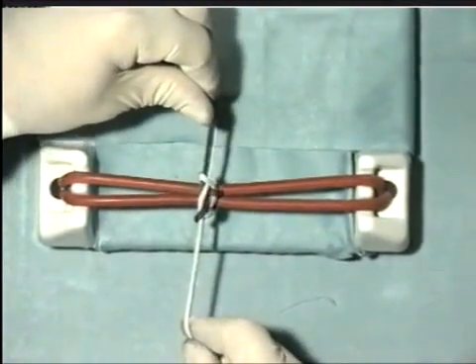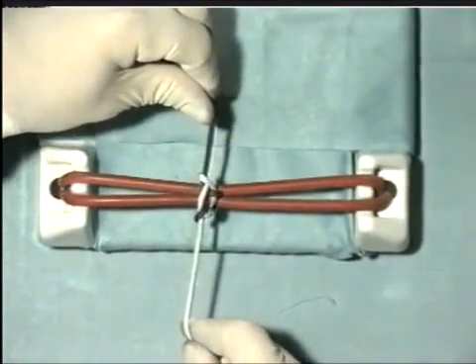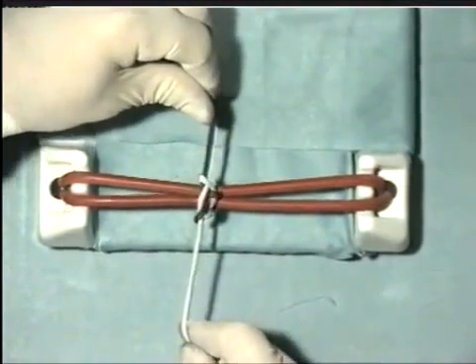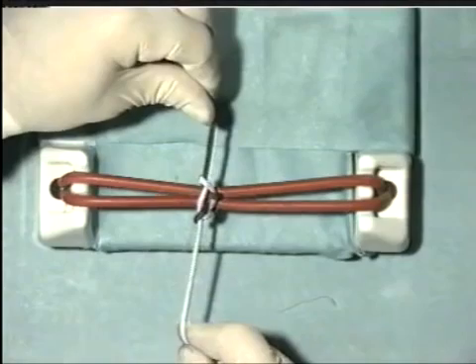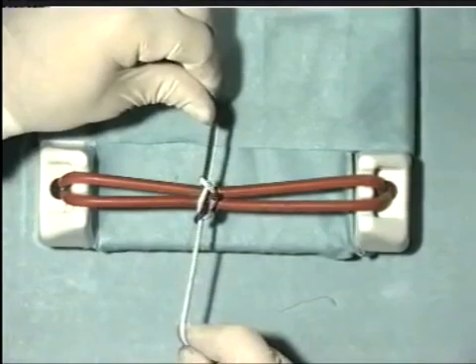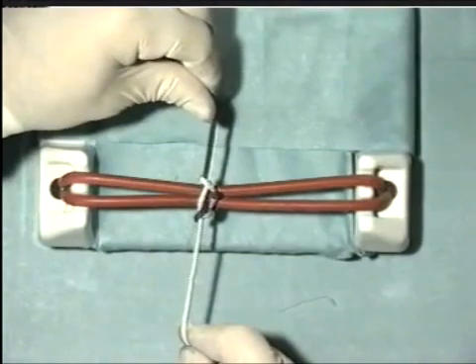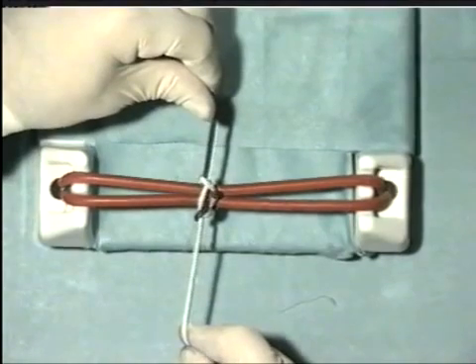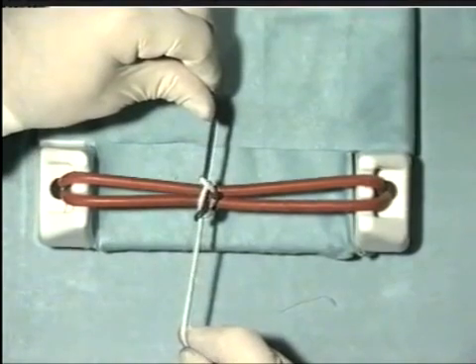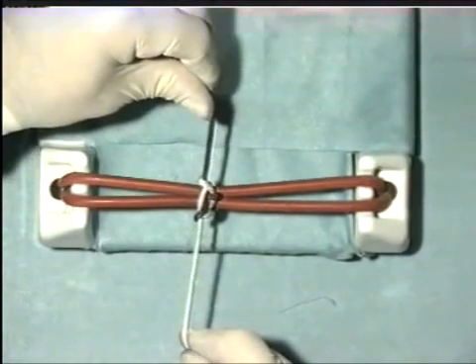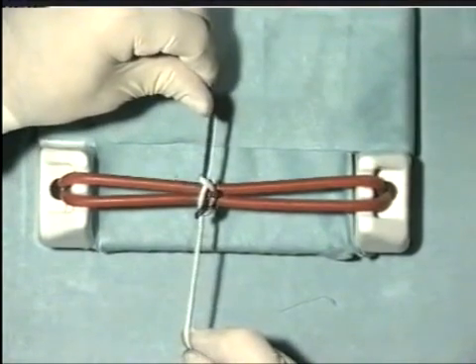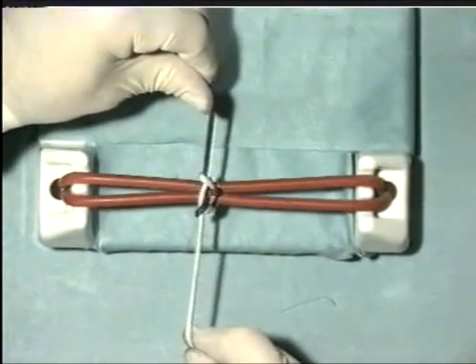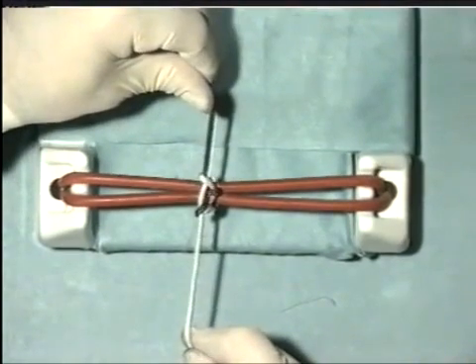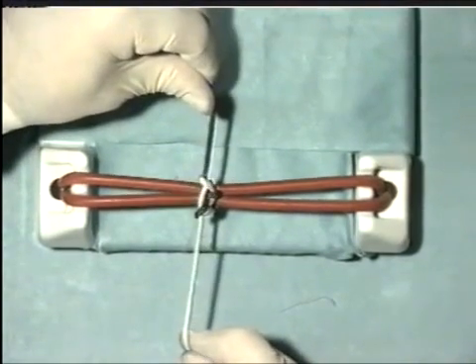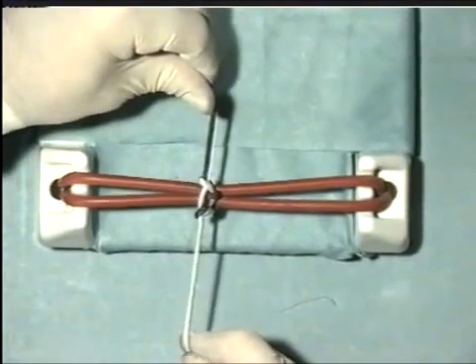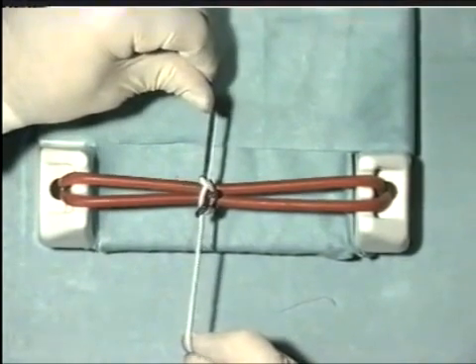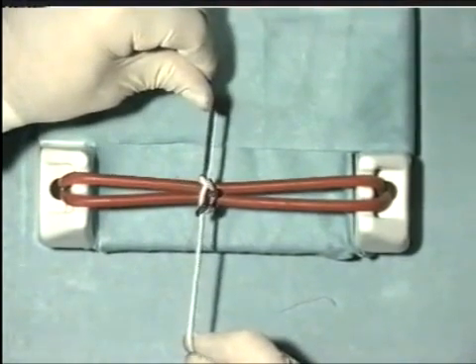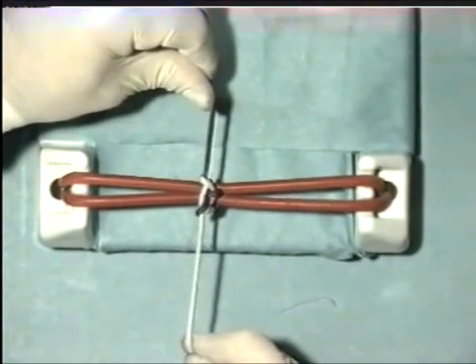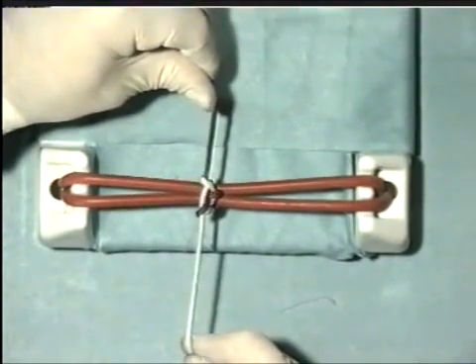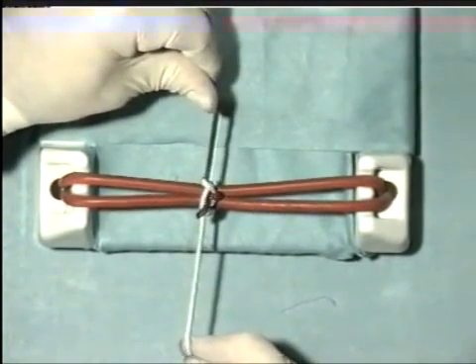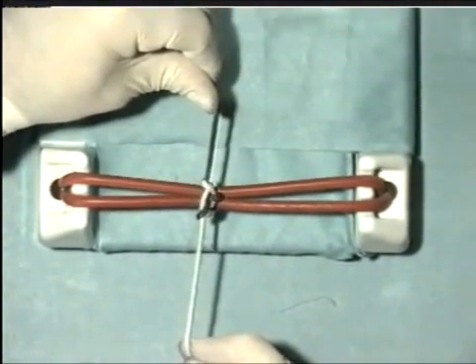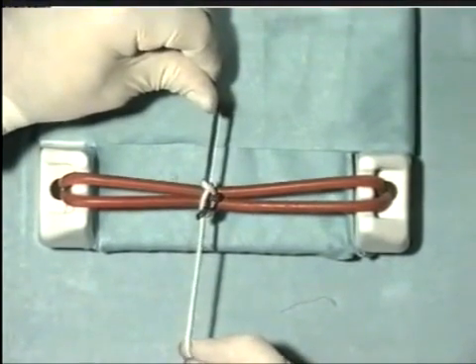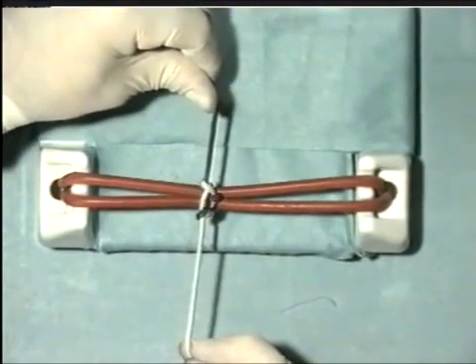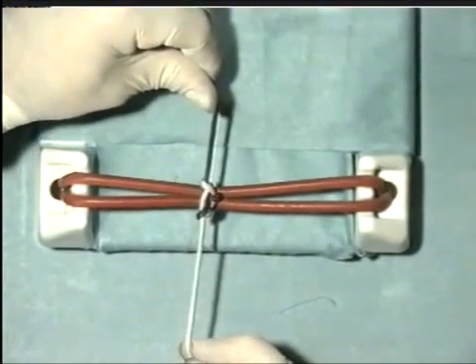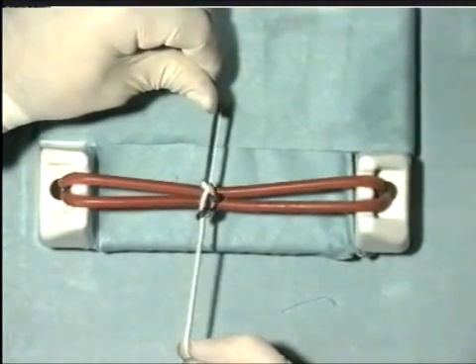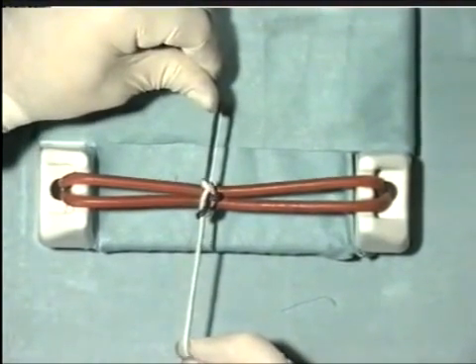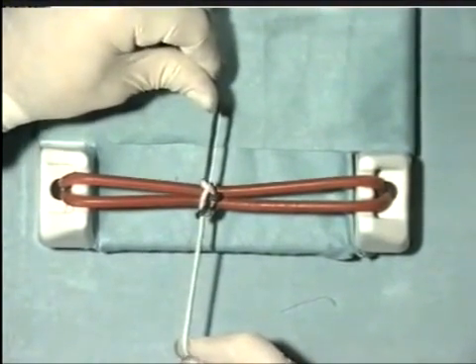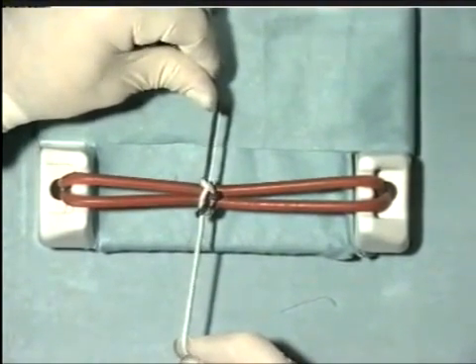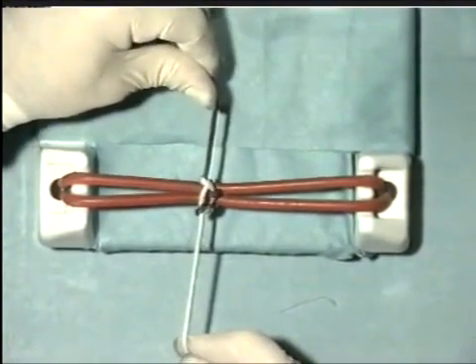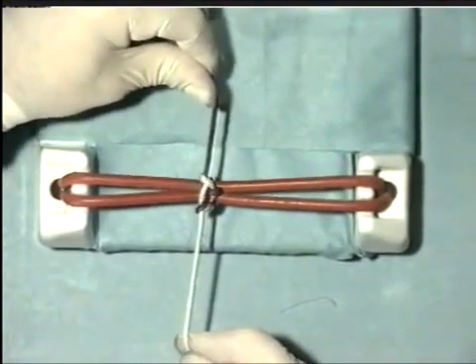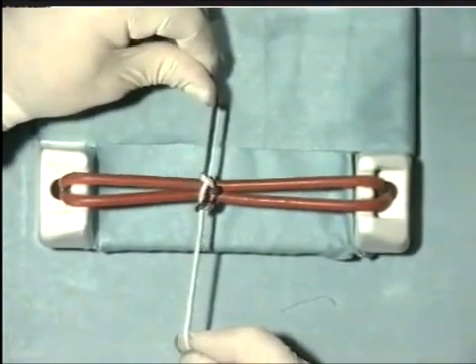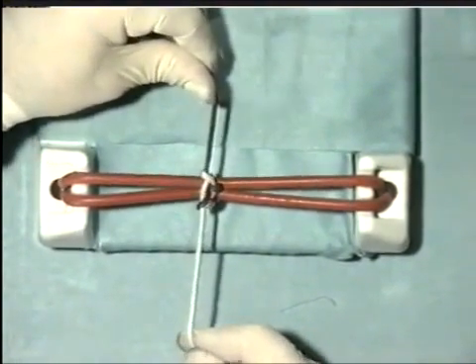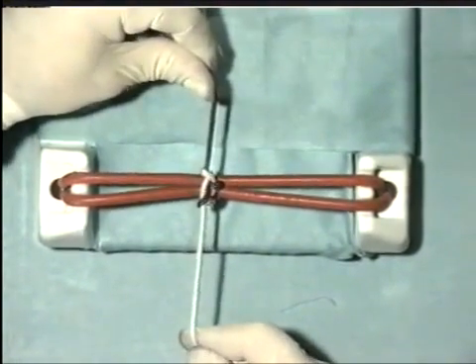And although it looks somewhat cumbersome with threads of this size, it's a very secure knot.